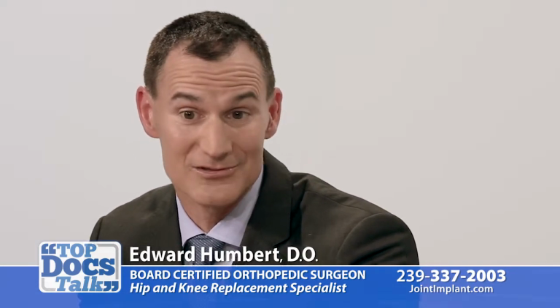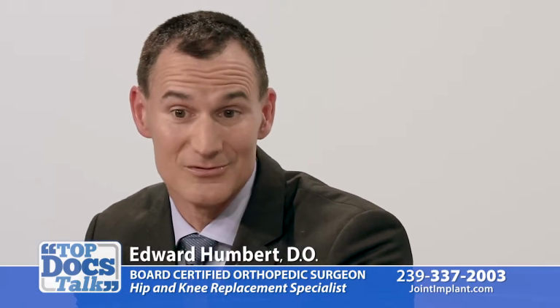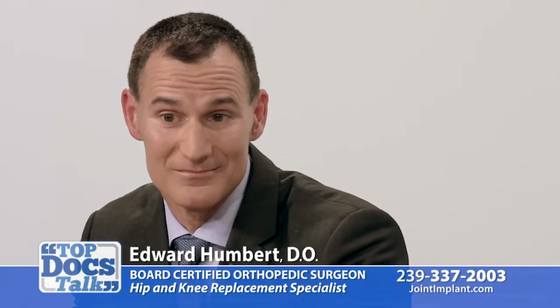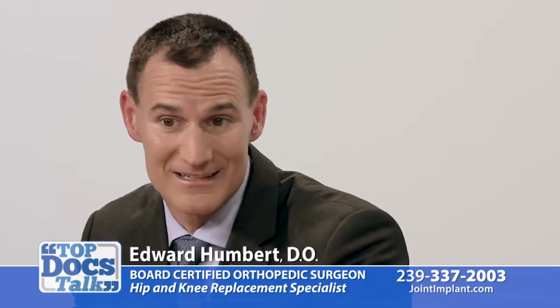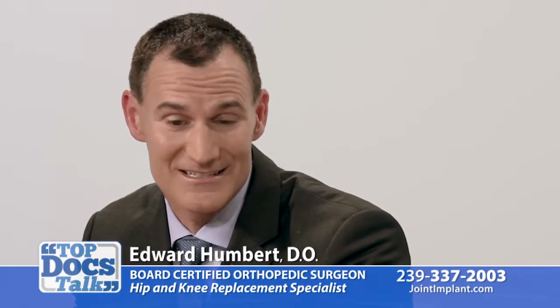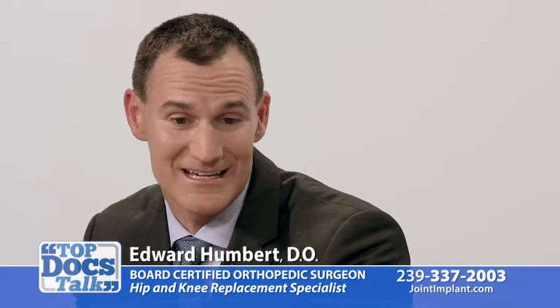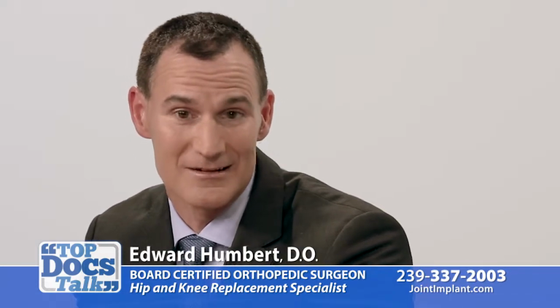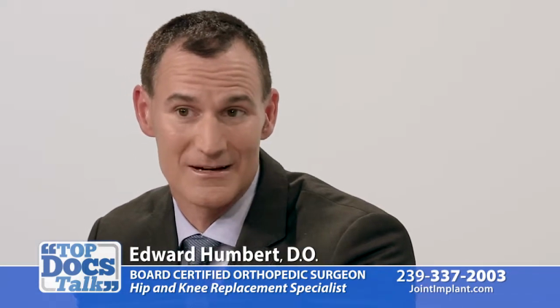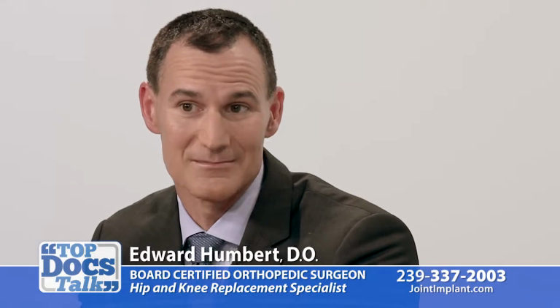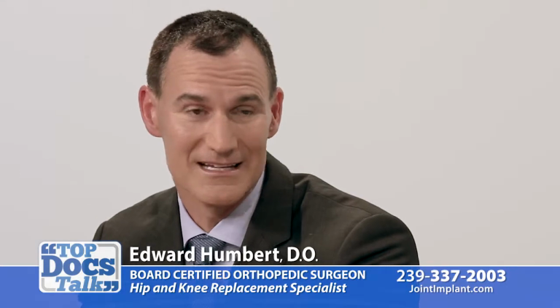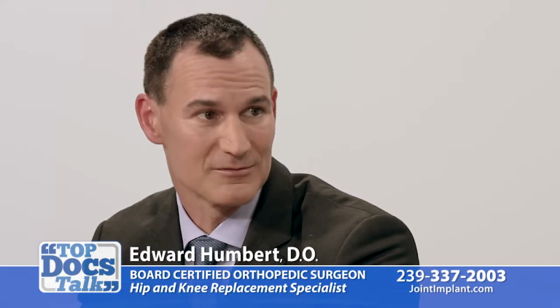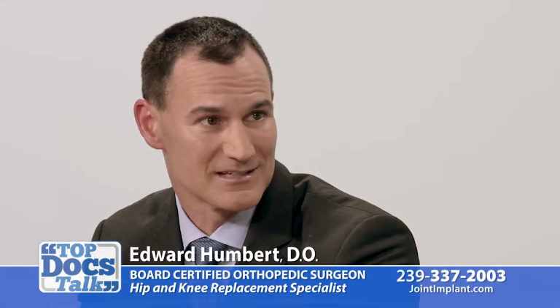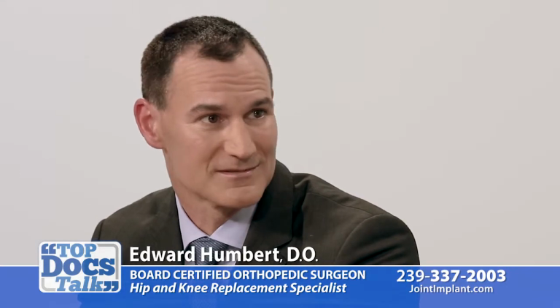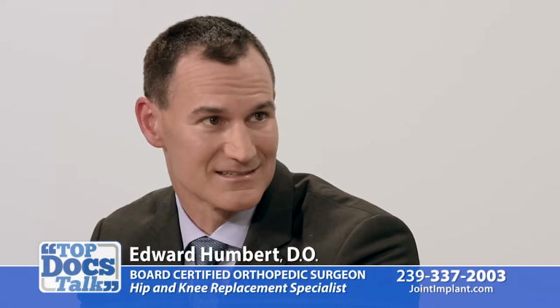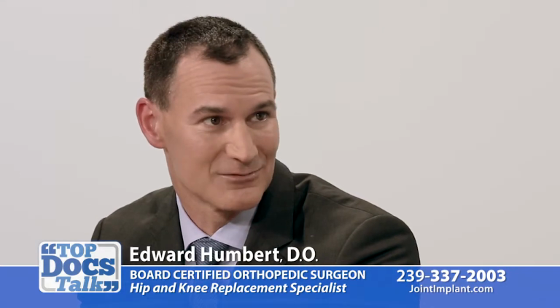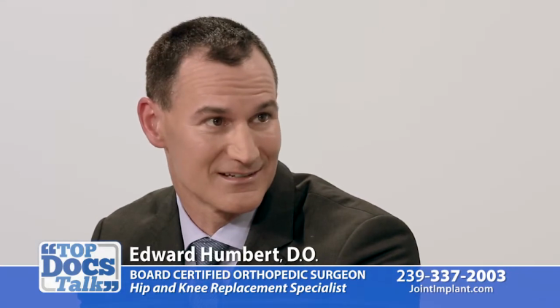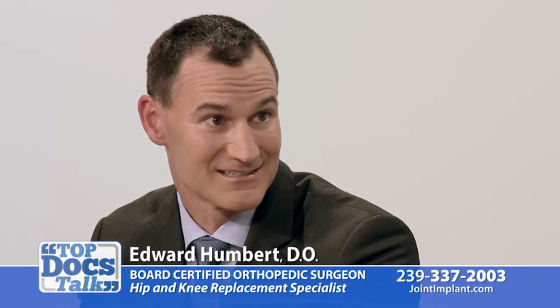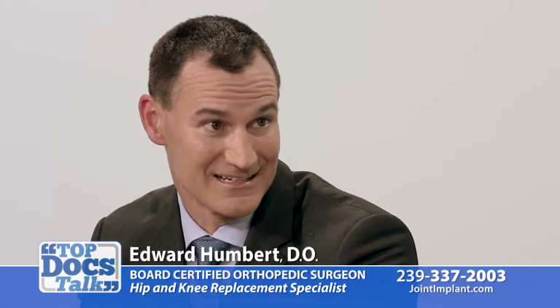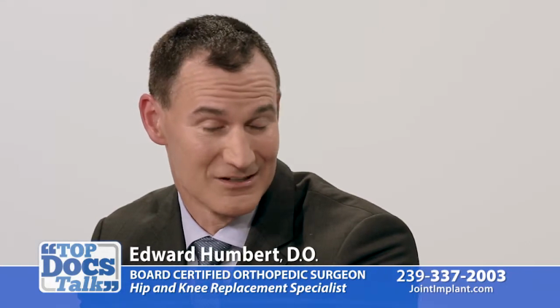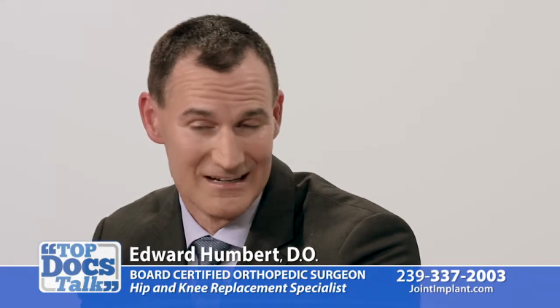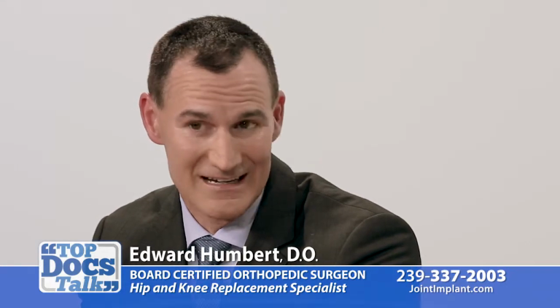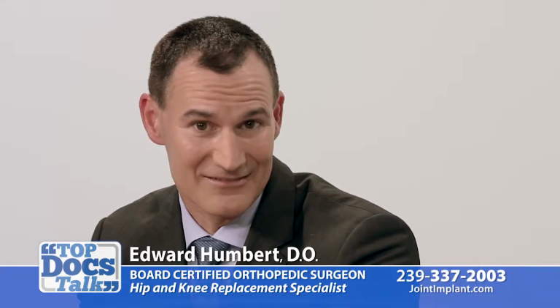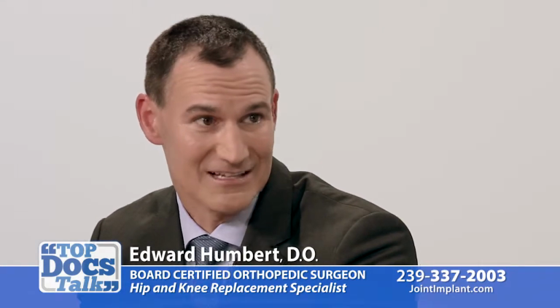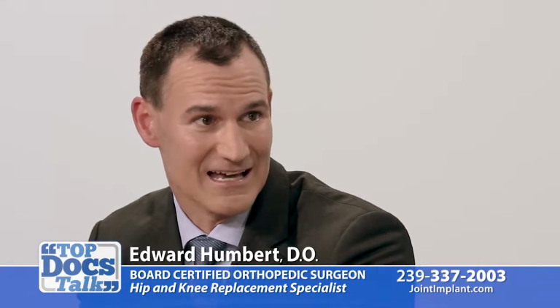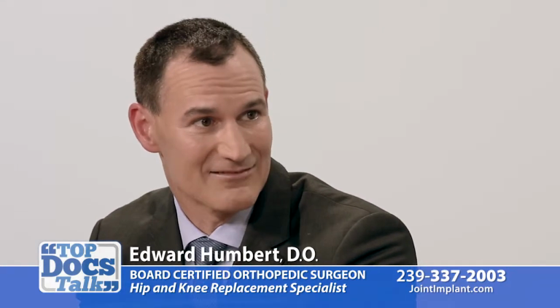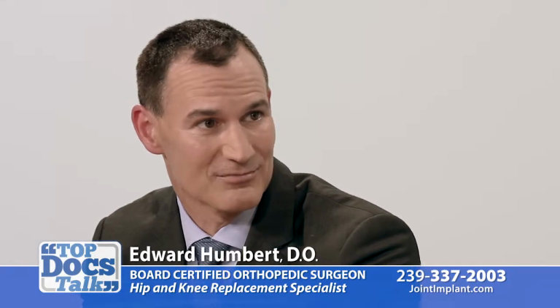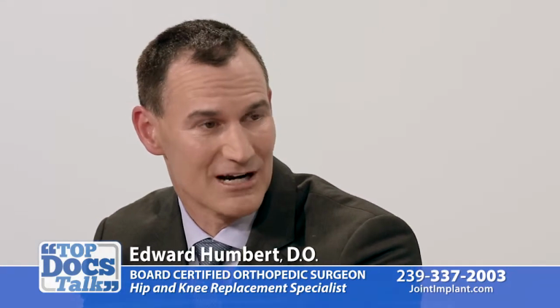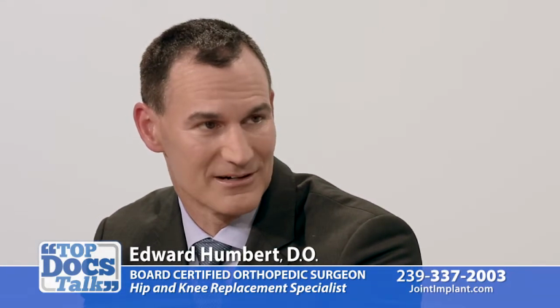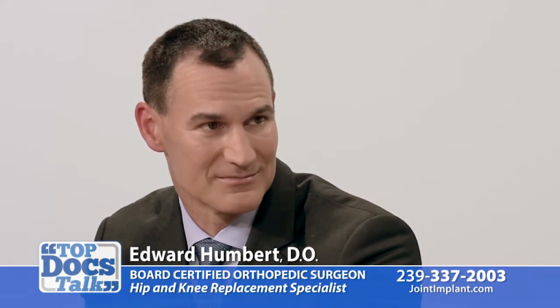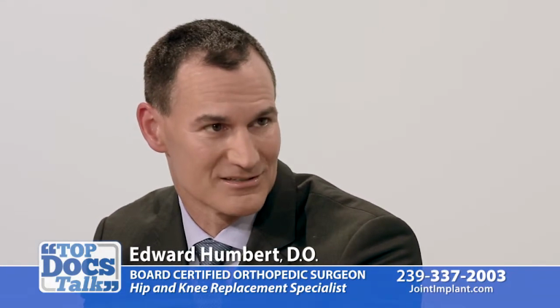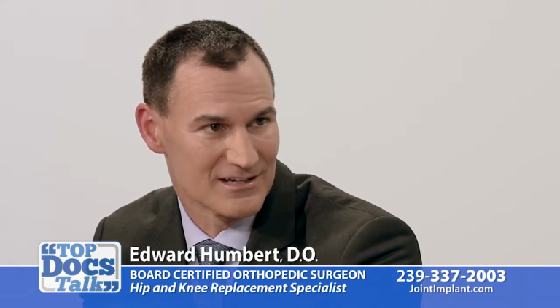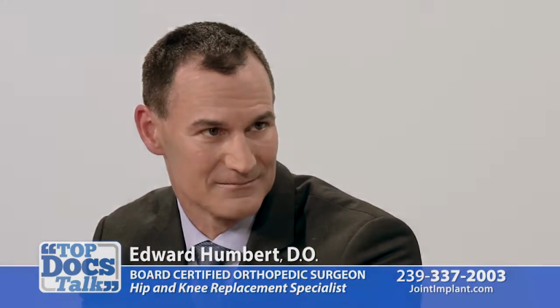I do about as many hip replacements as anyone in this state, and I have yet to have a primary hip dislocate.